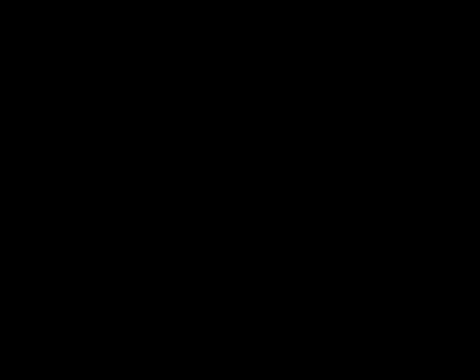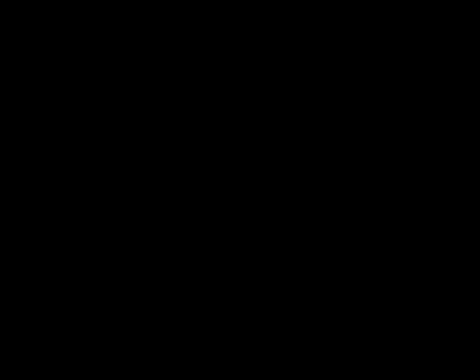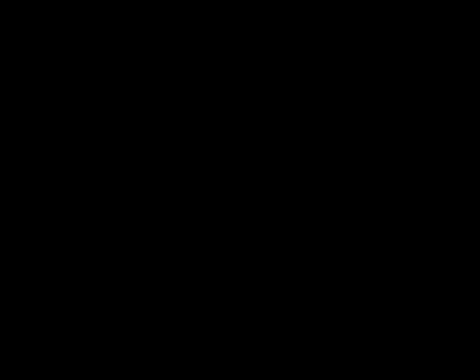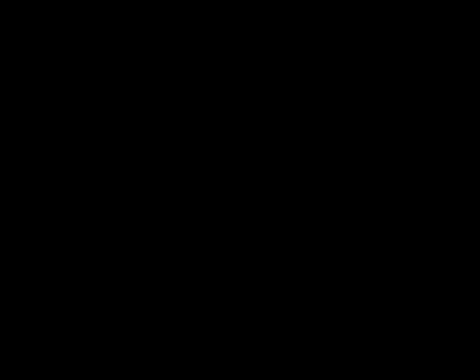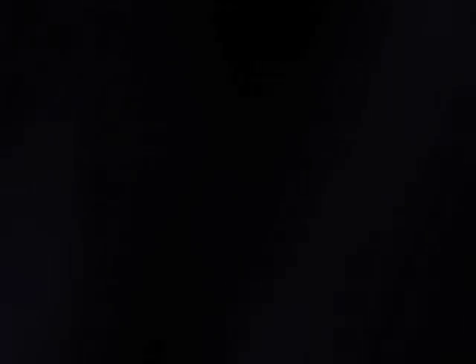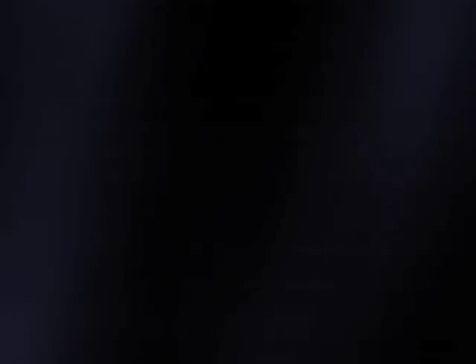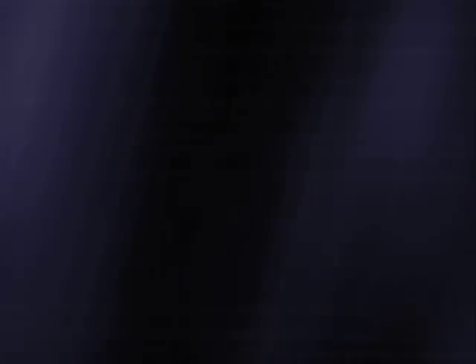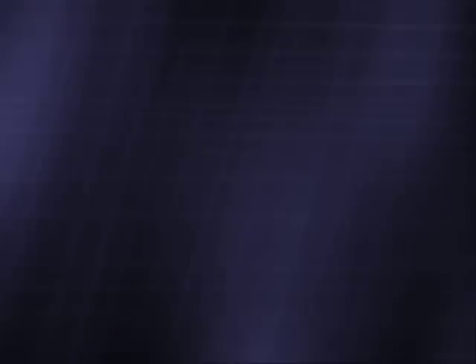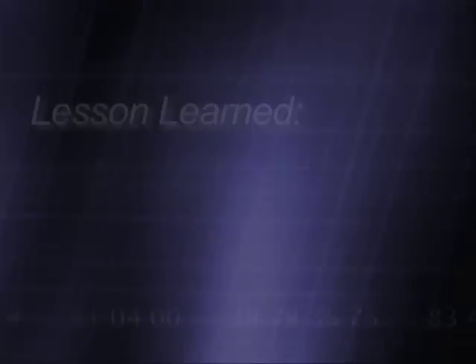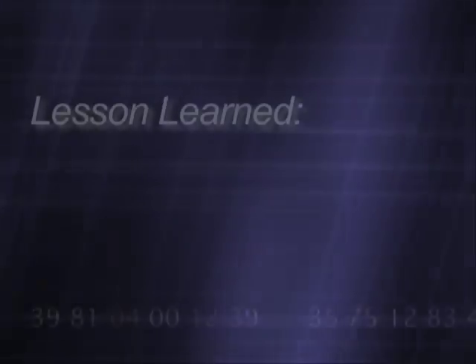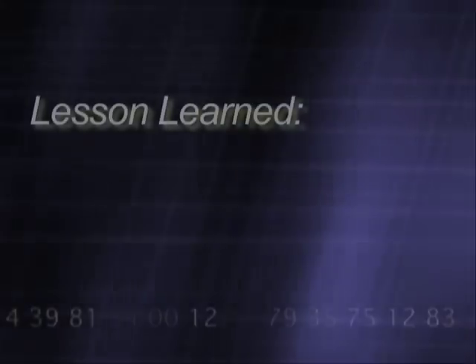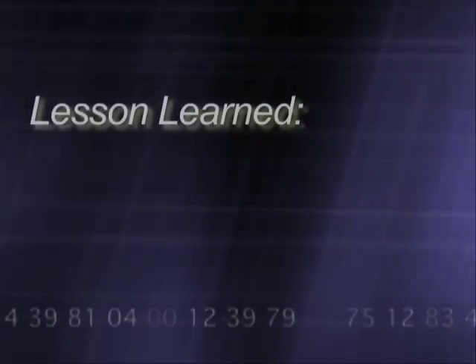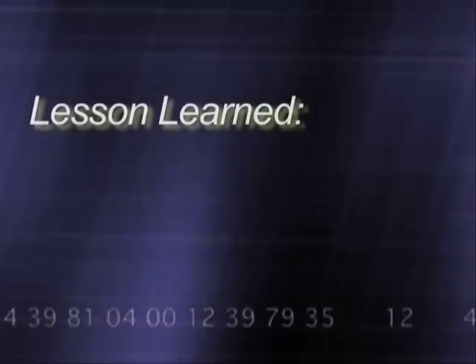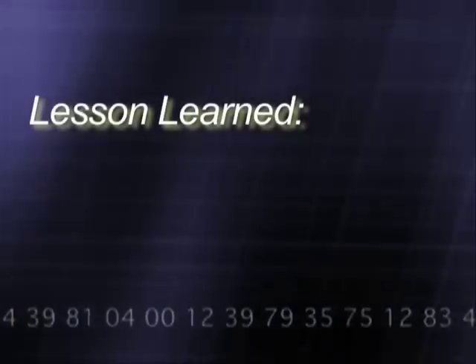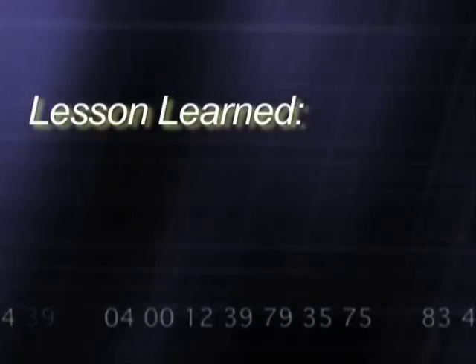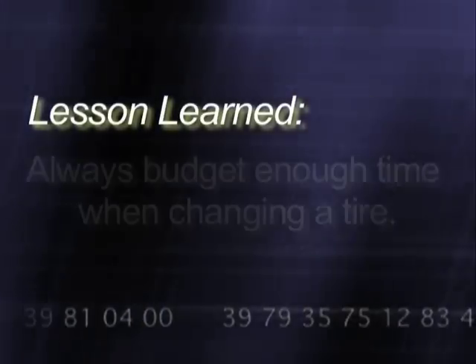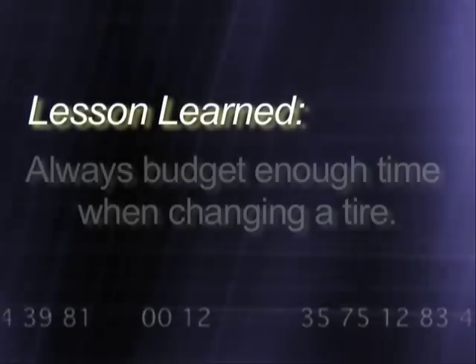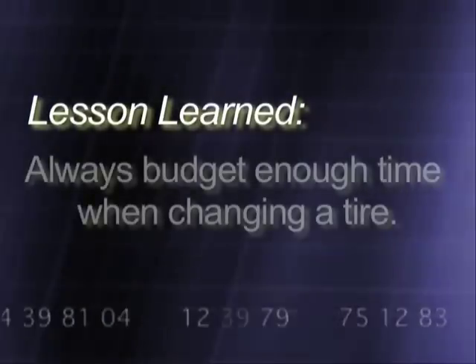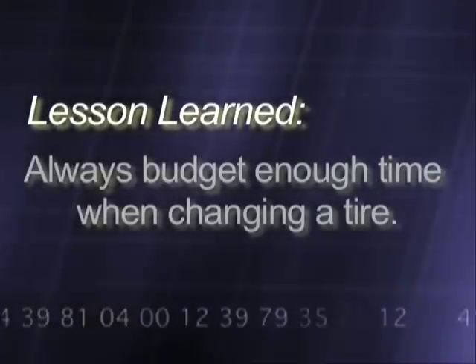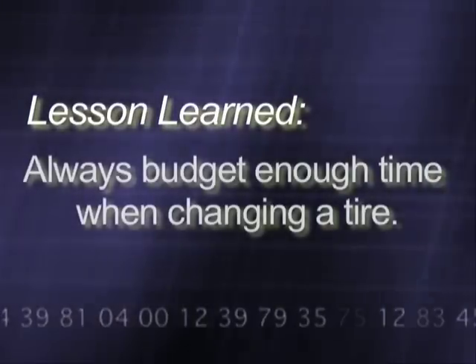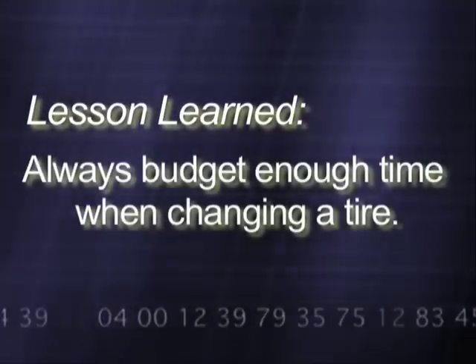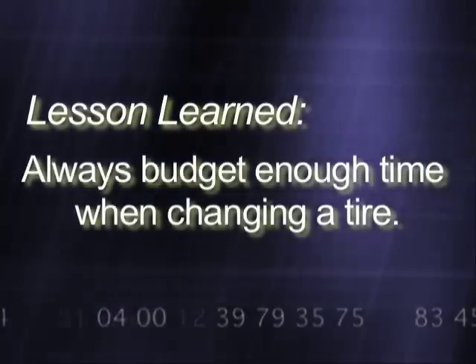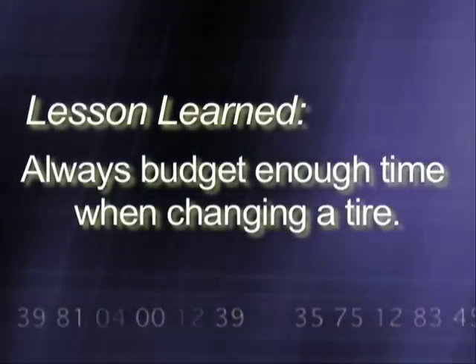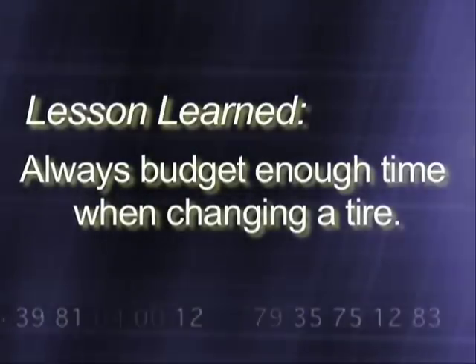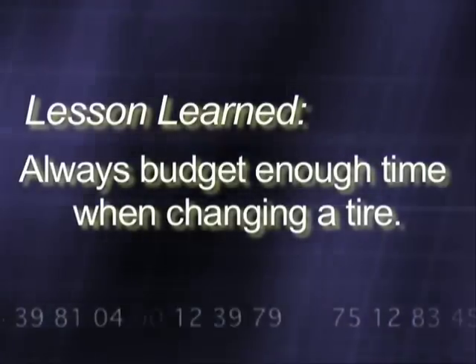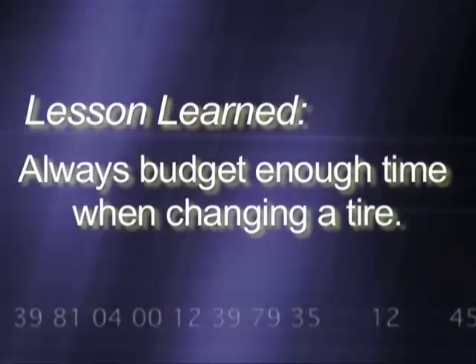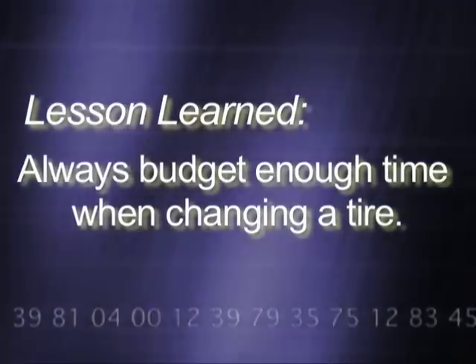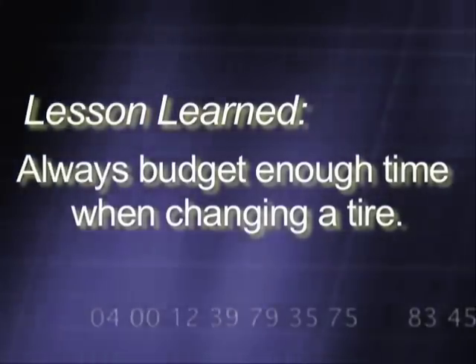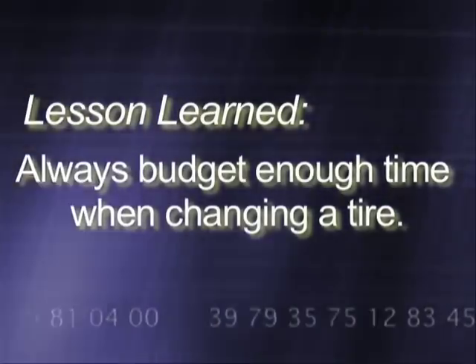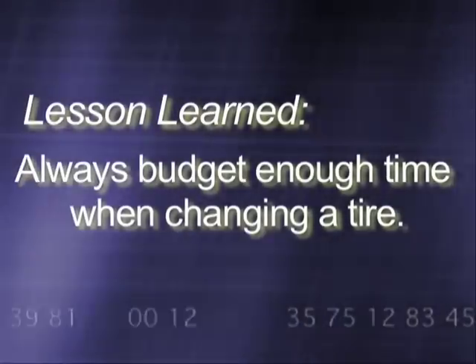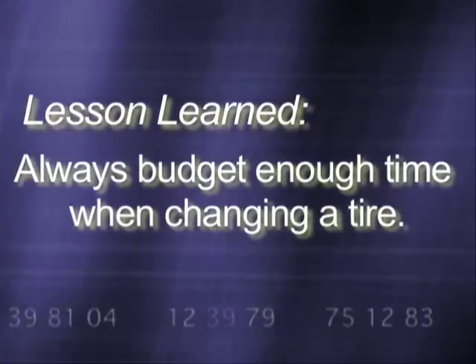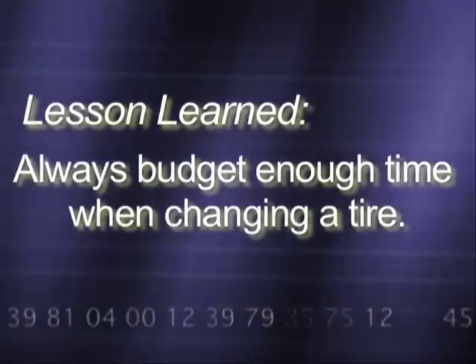So whether you work for NASCAR or not, learn from my example and always budget enough time when changing a tire.